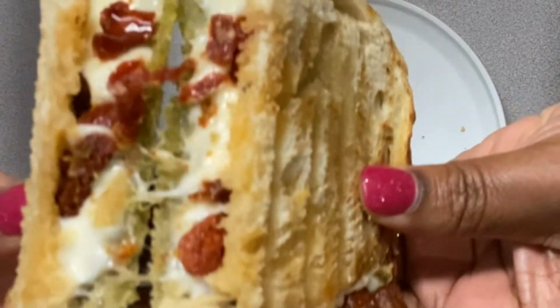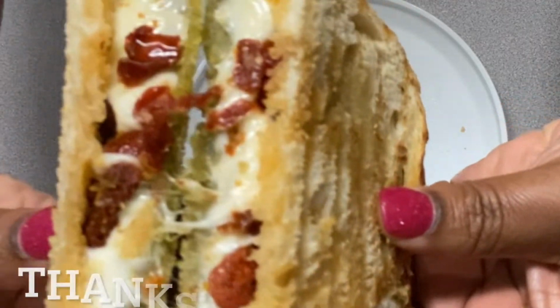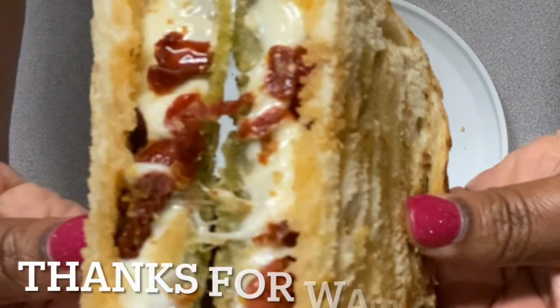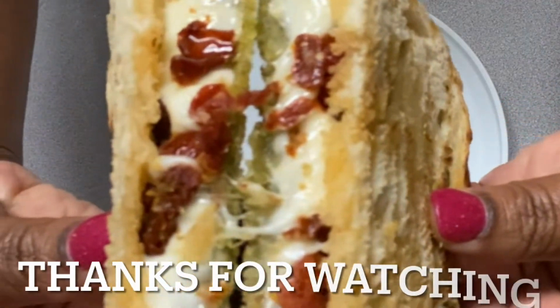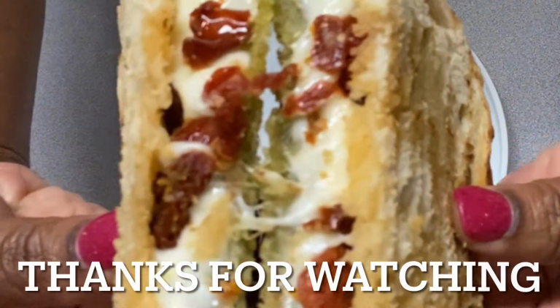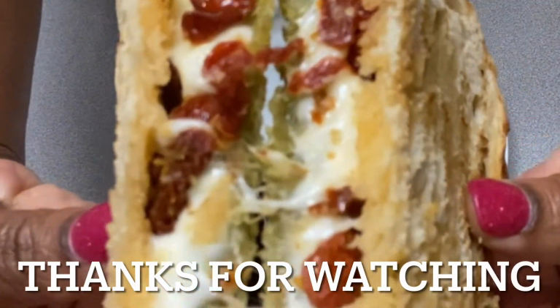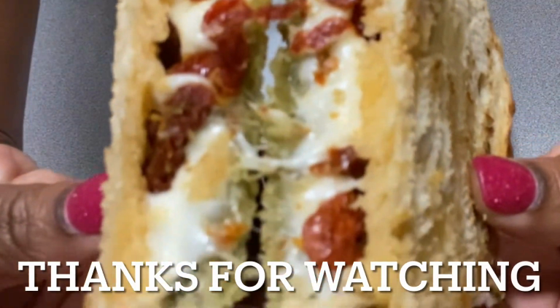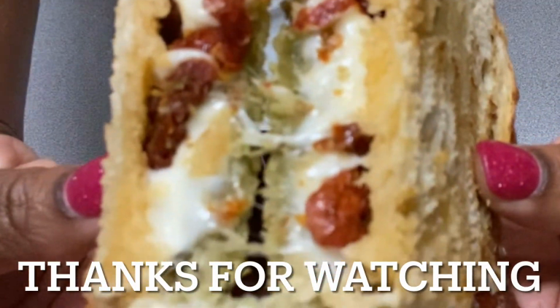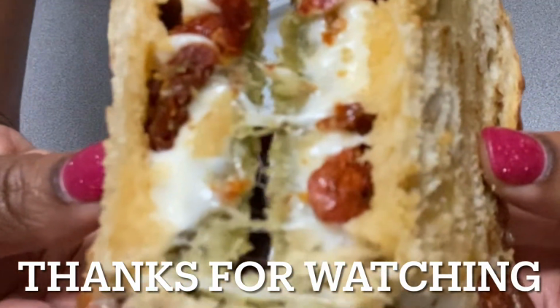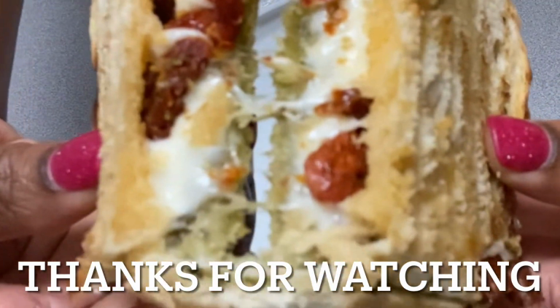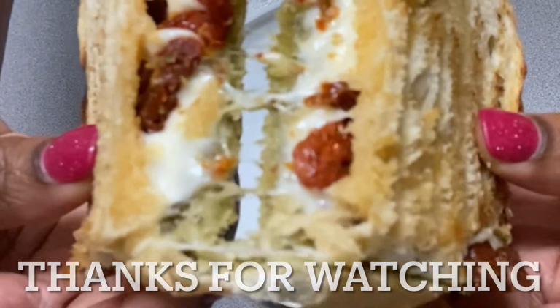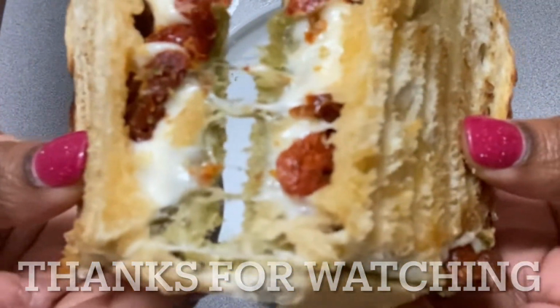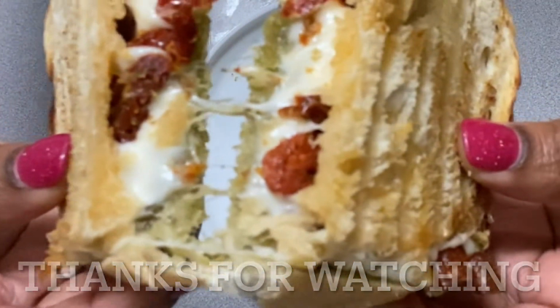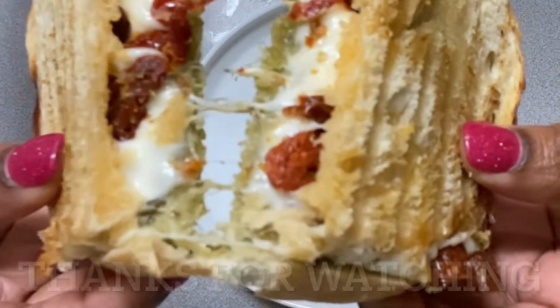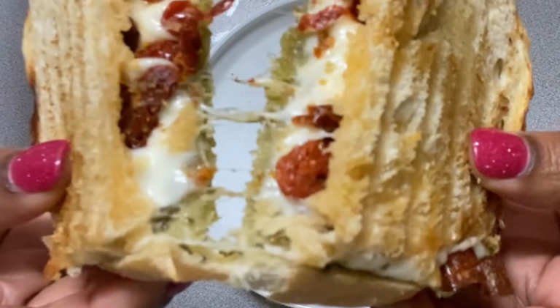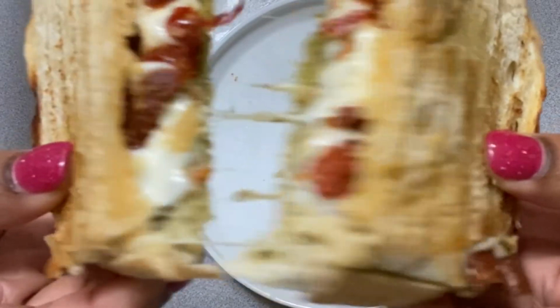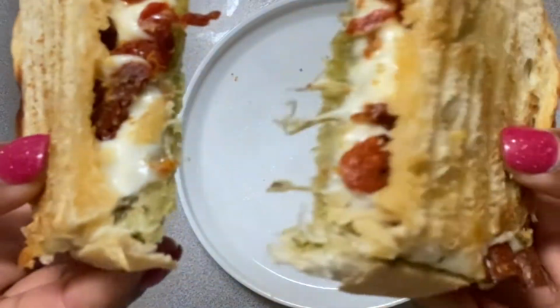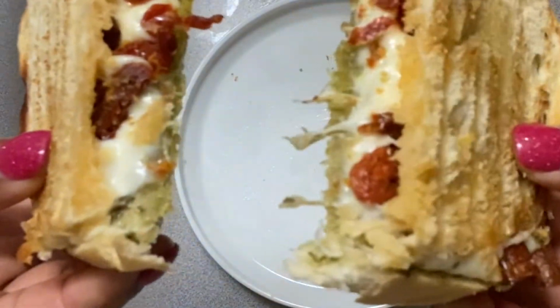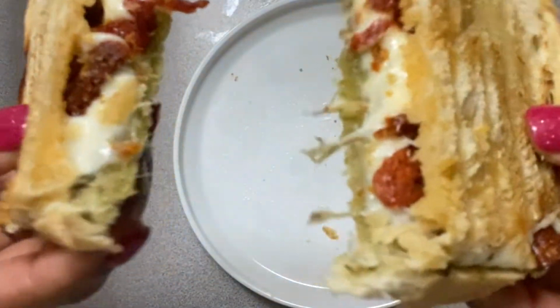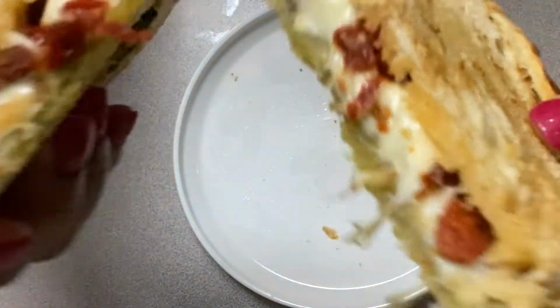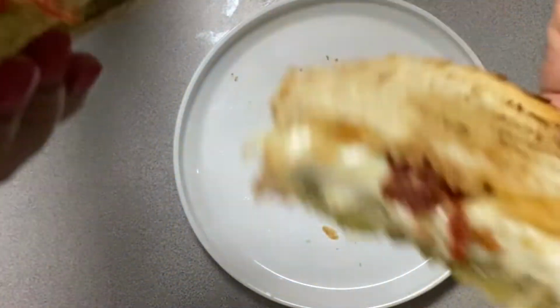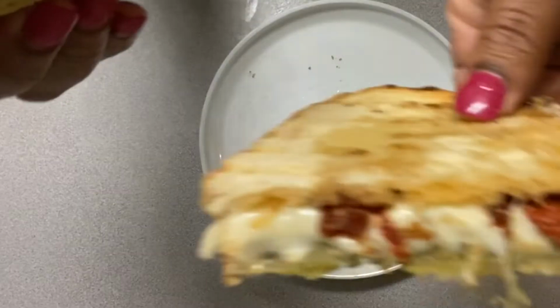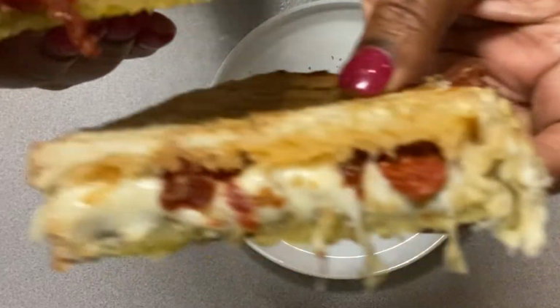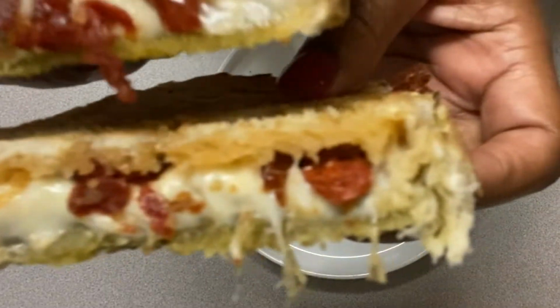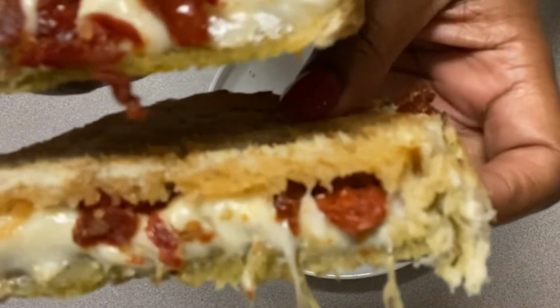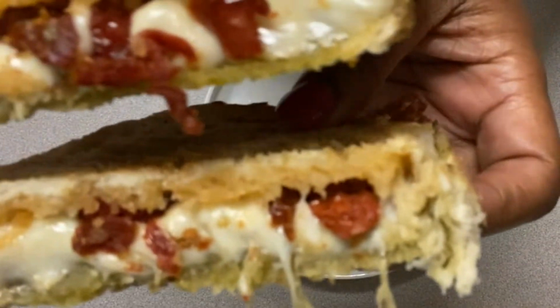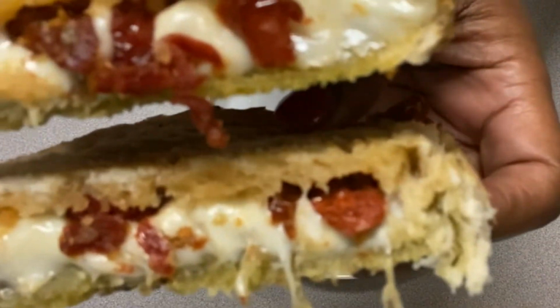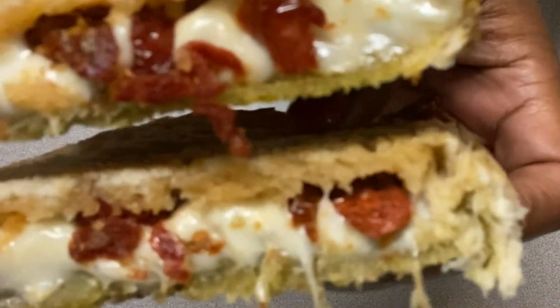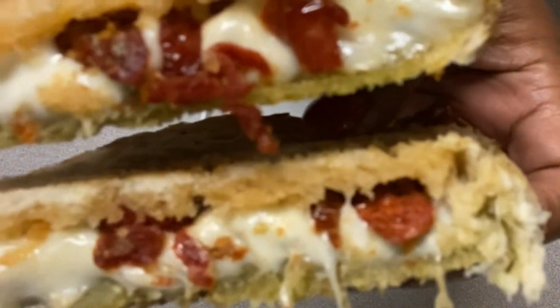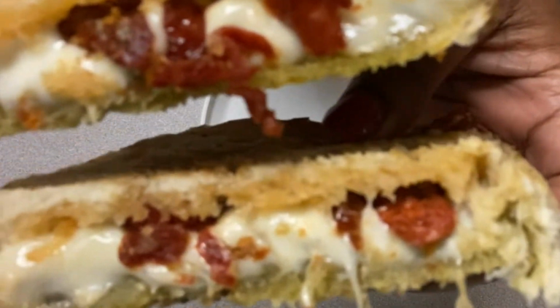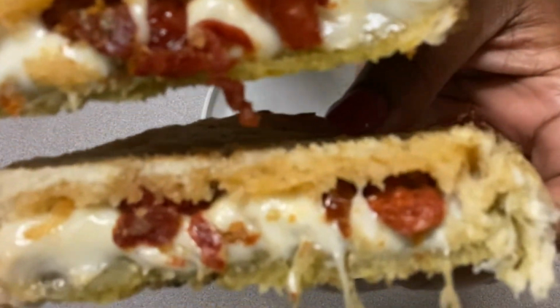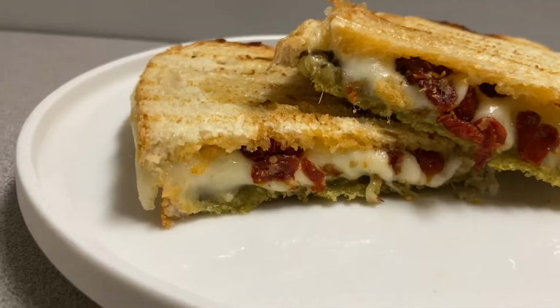Thanks for watching! Be sure to like, comment, subscribe, and share my videos, and stick around for more.